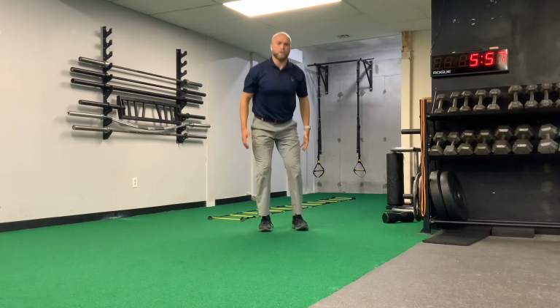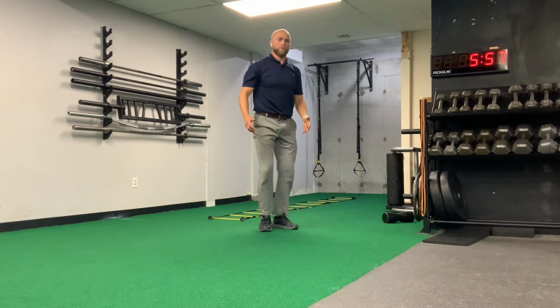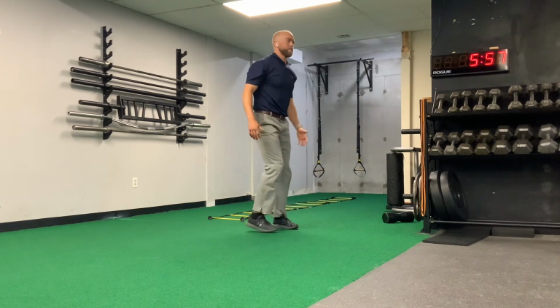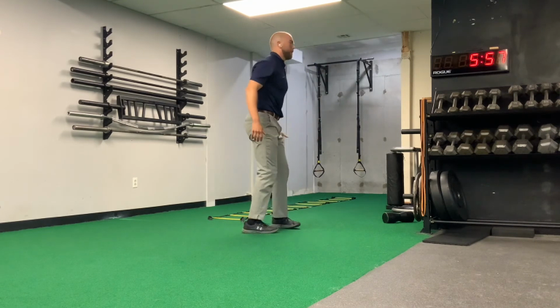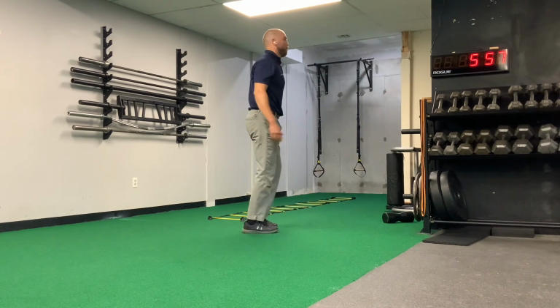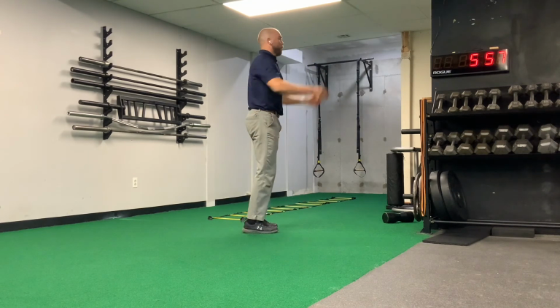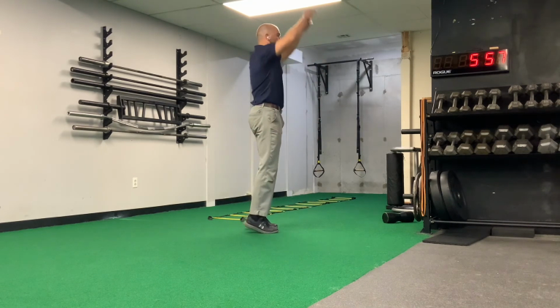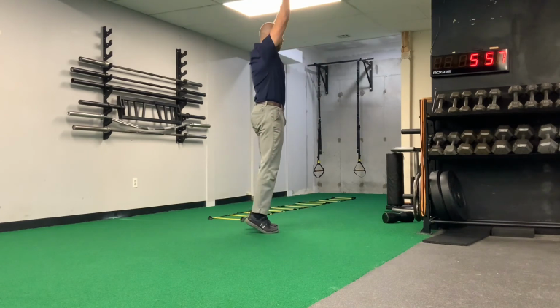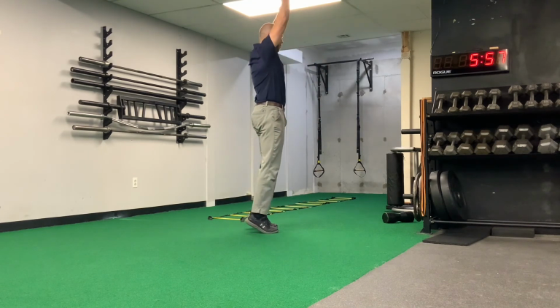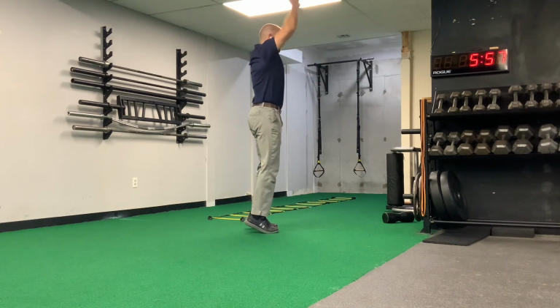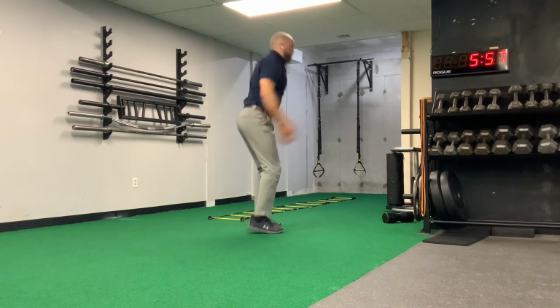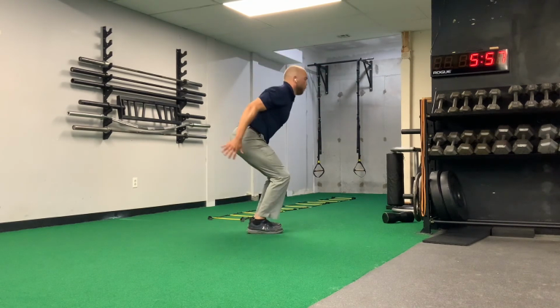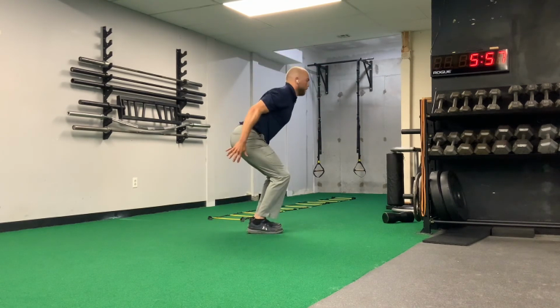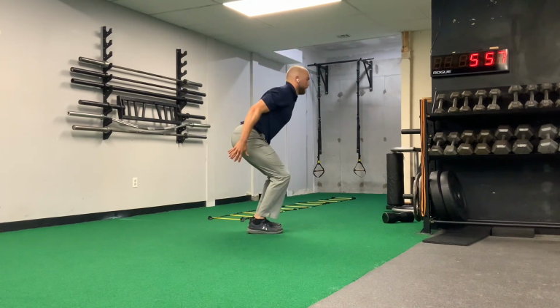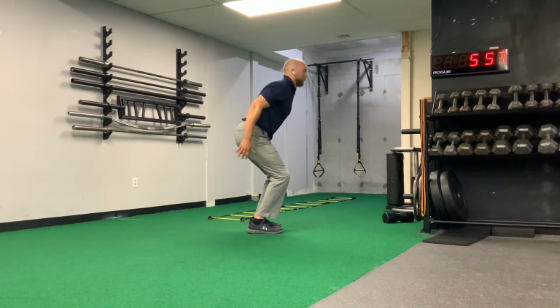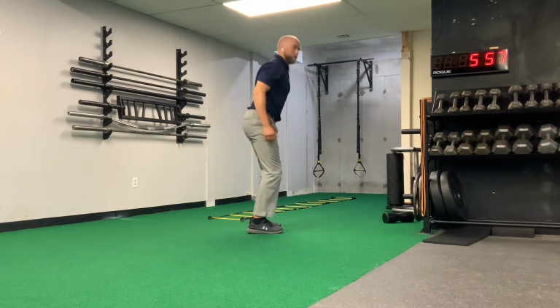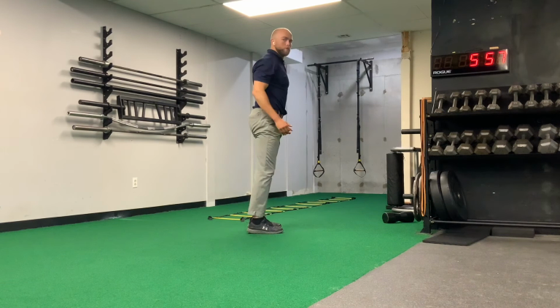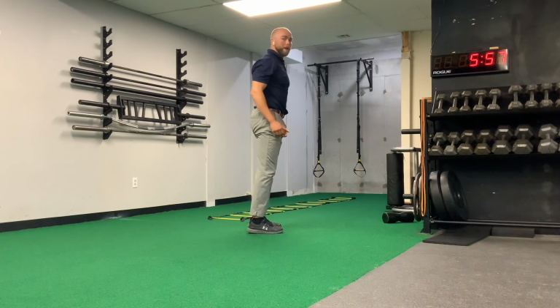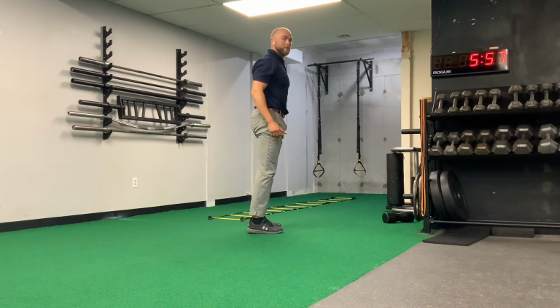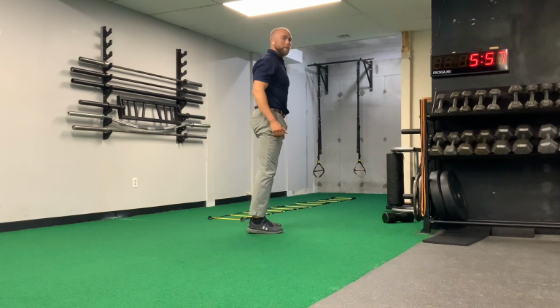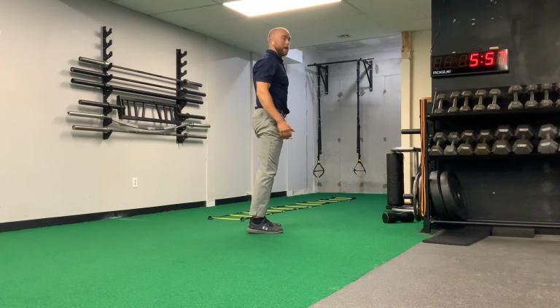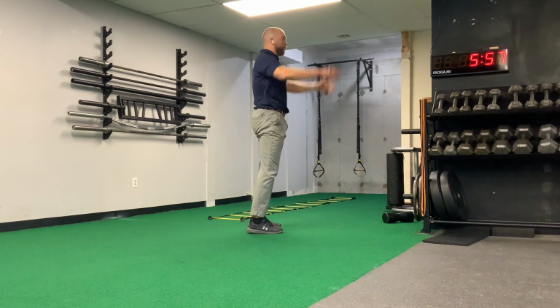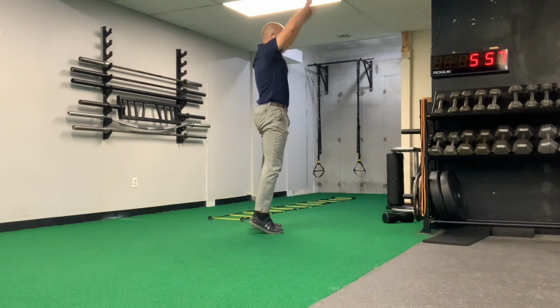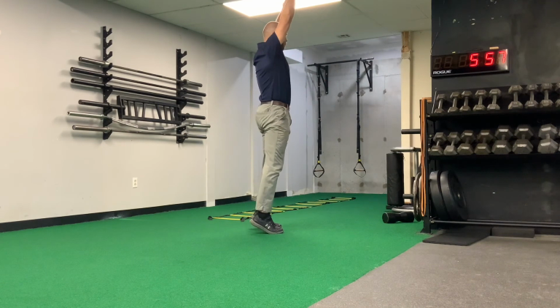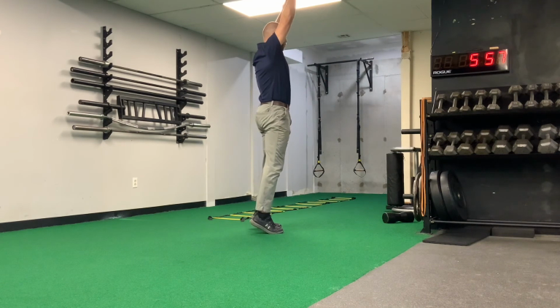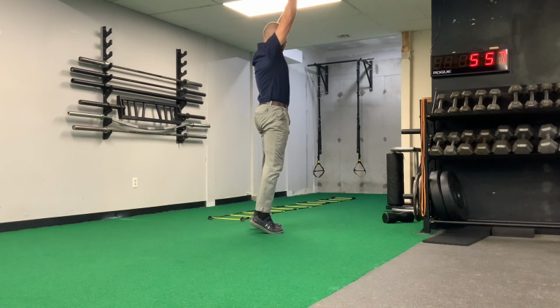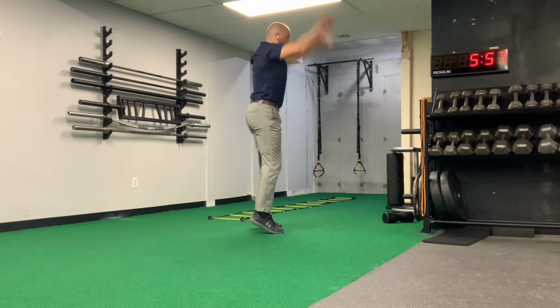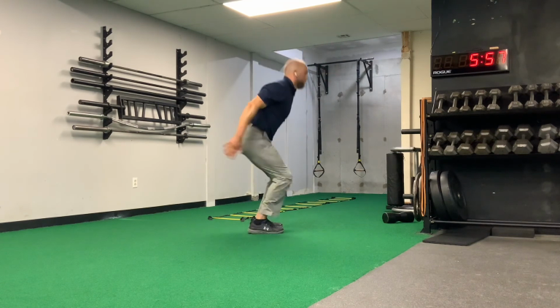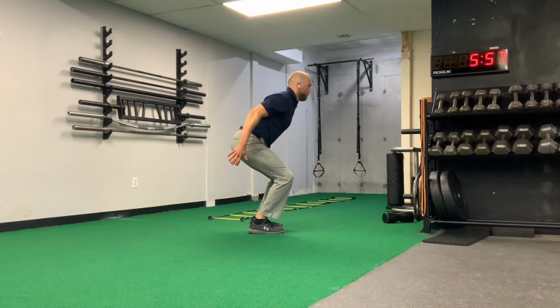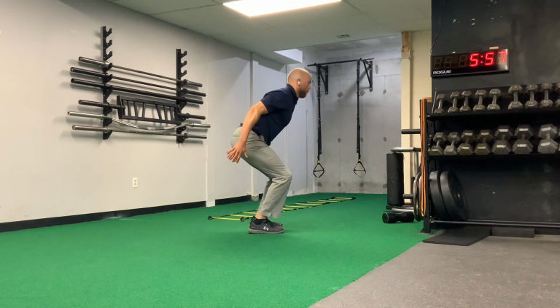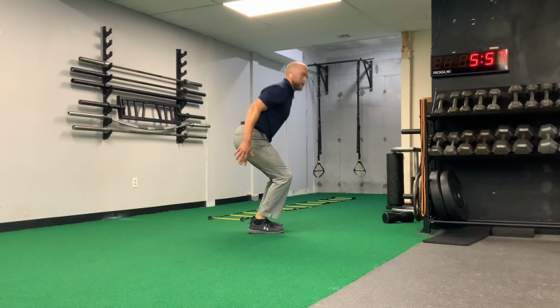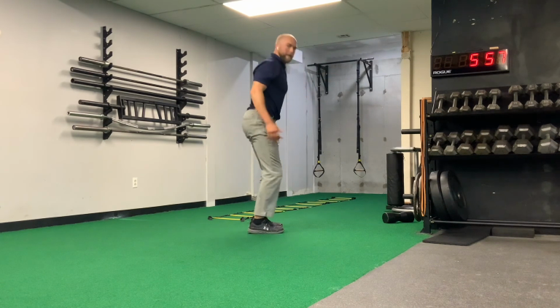I'll start with the side mount. We're tall — pull and catch. So we're ready to jump again. Pull and catch.